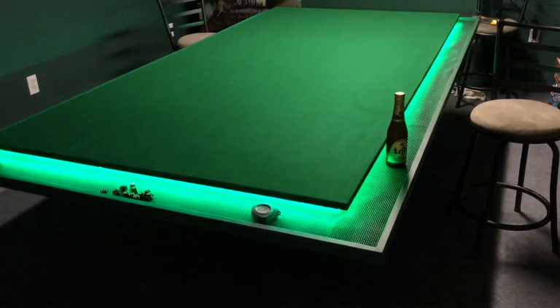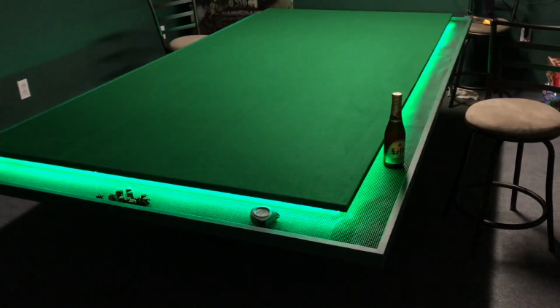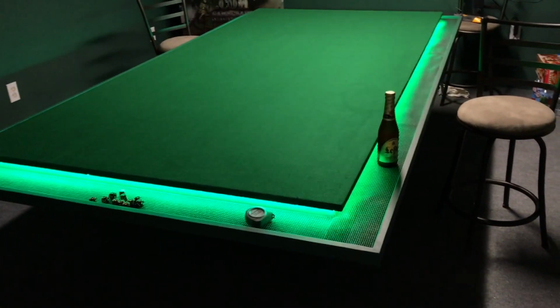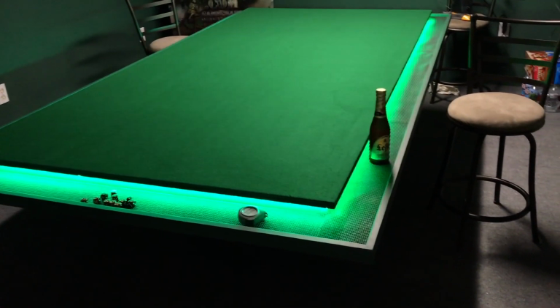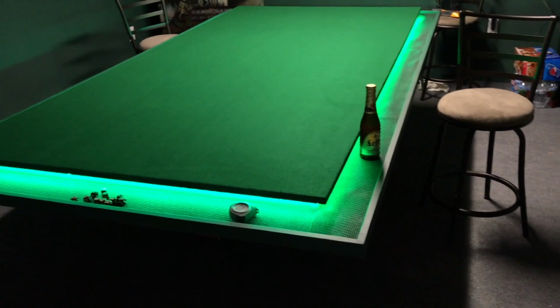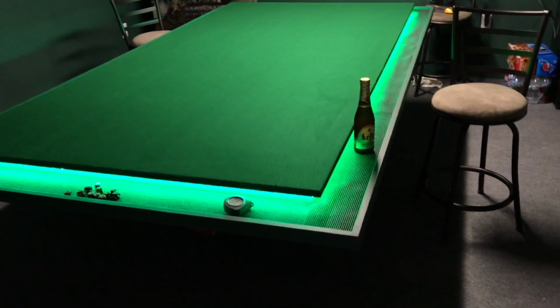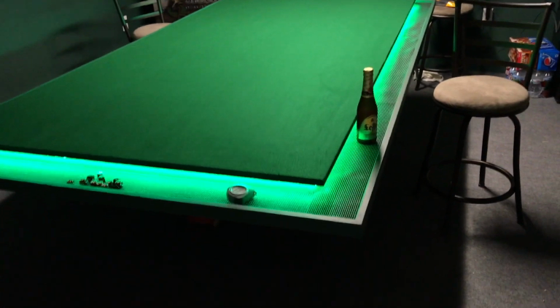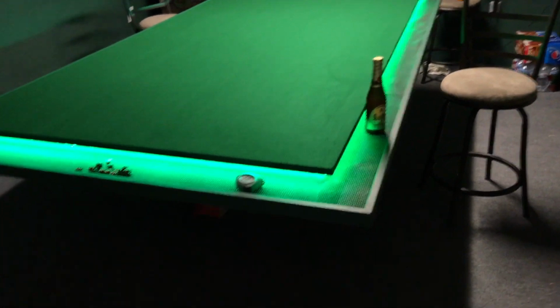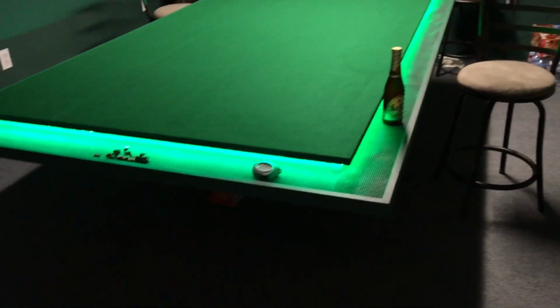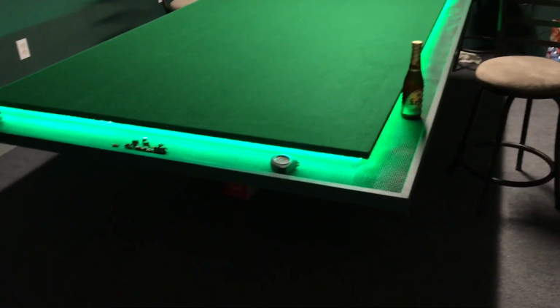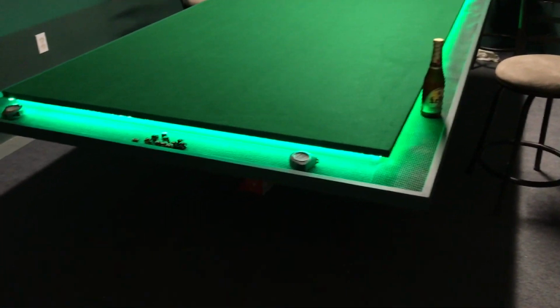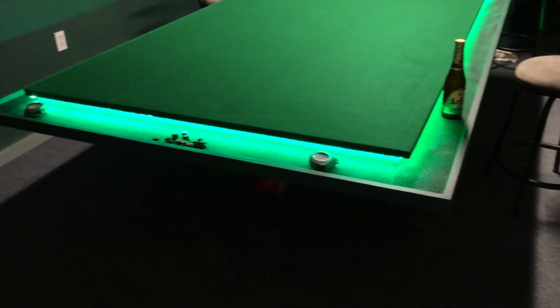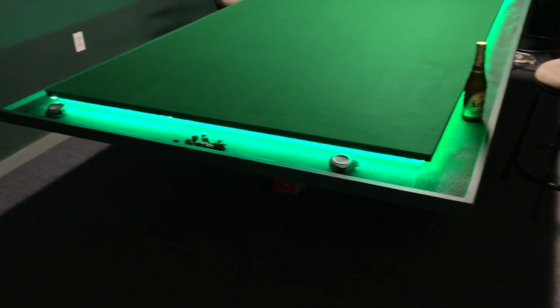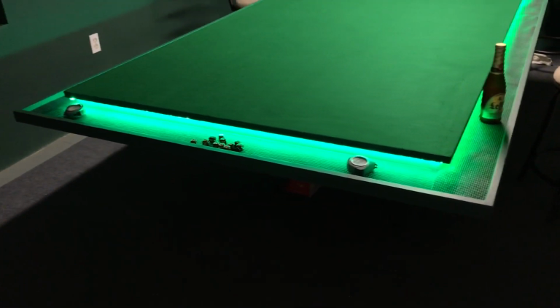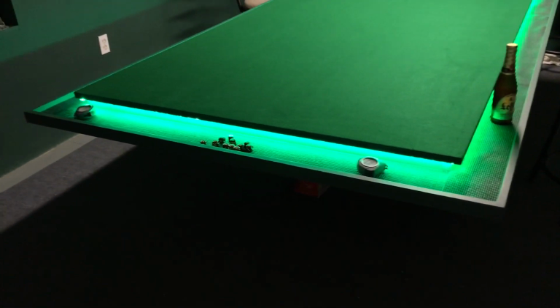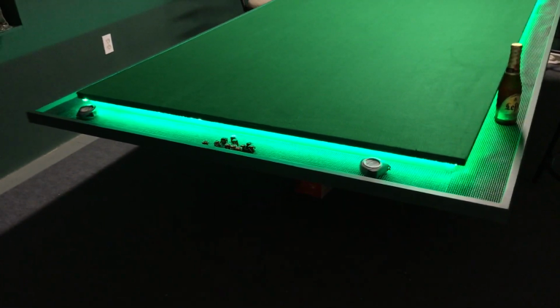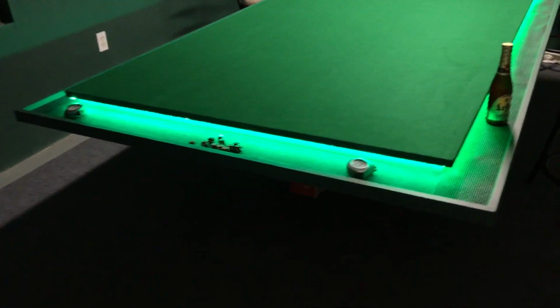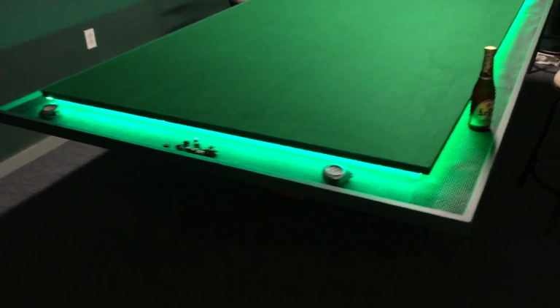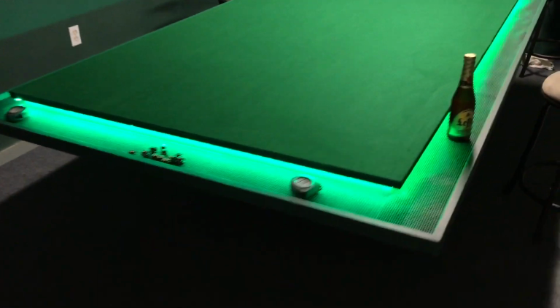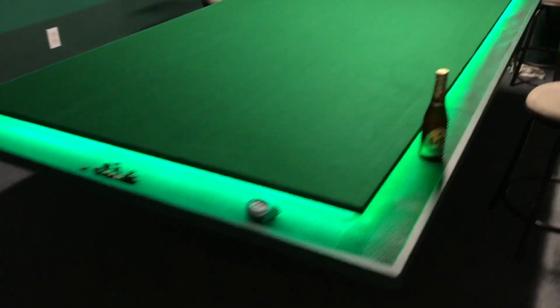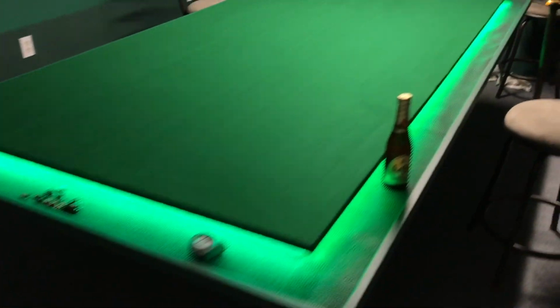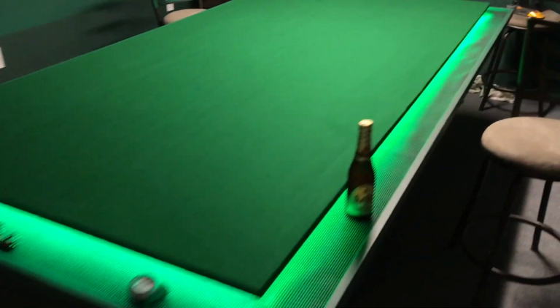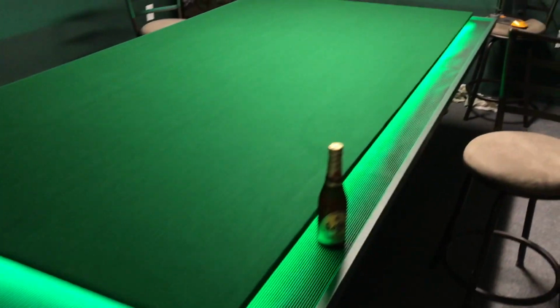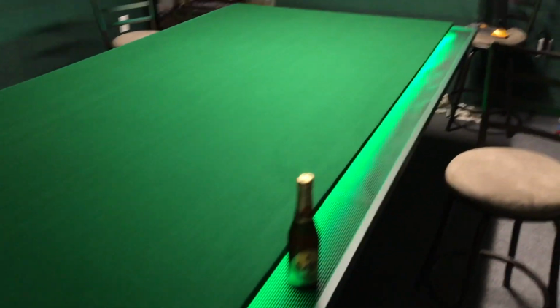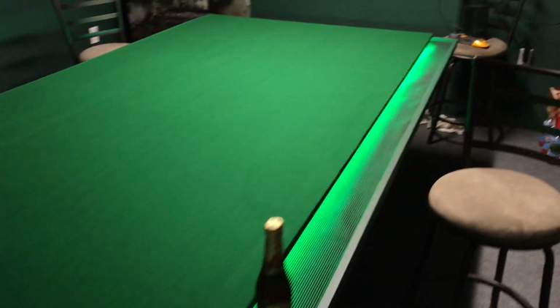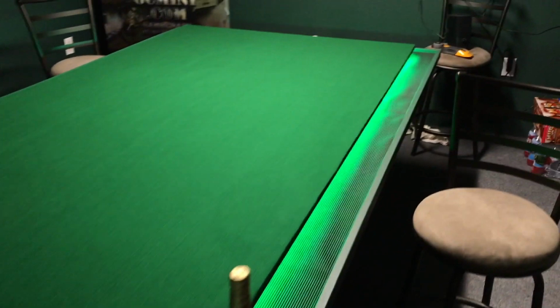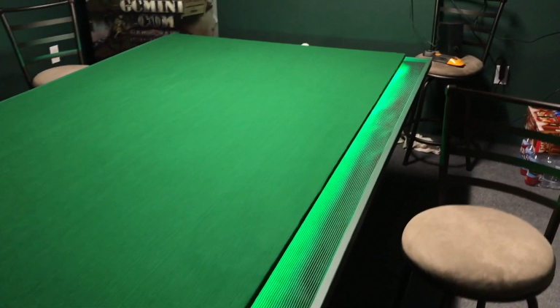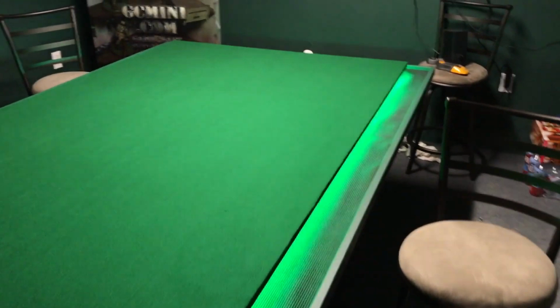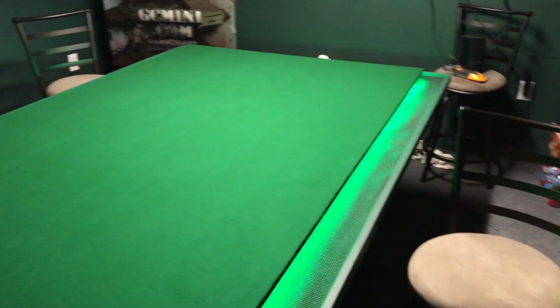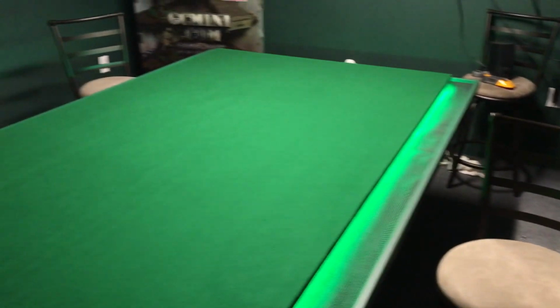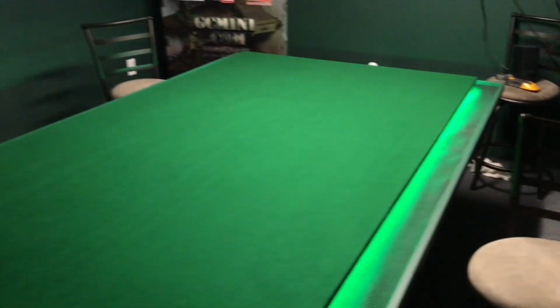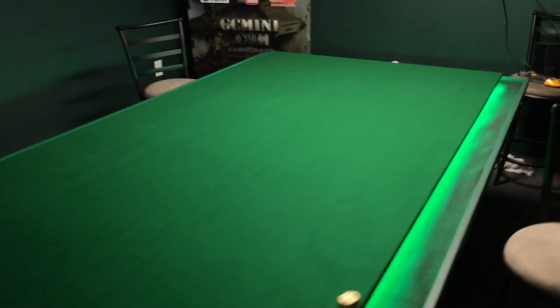See if I can change the exposure here. That's a little better. Pretty cool.